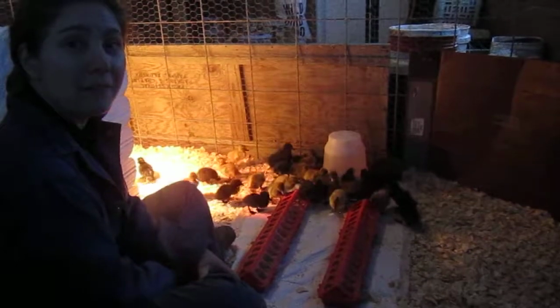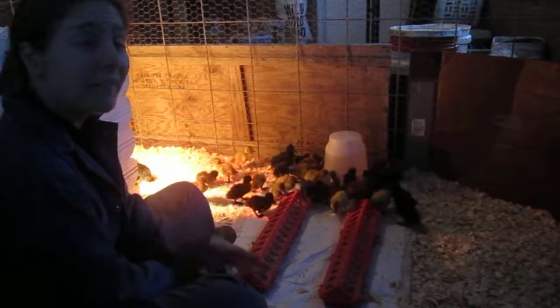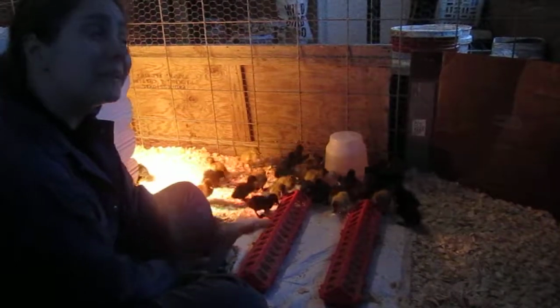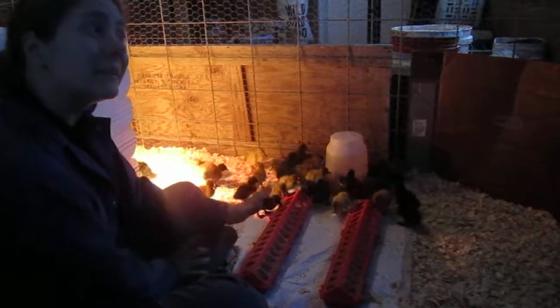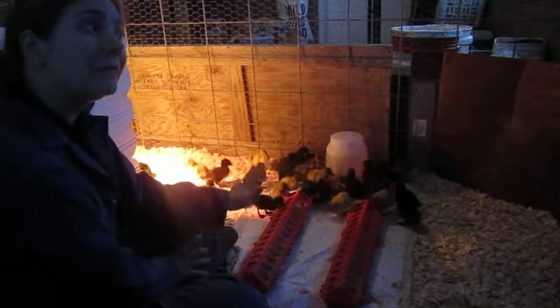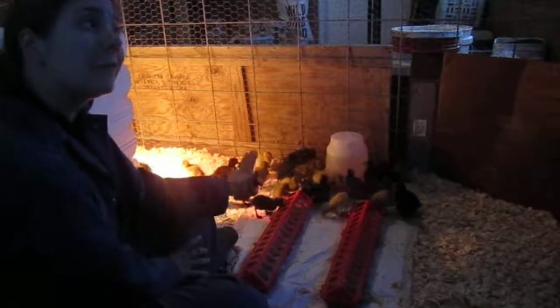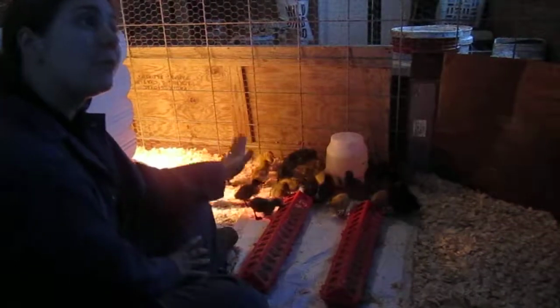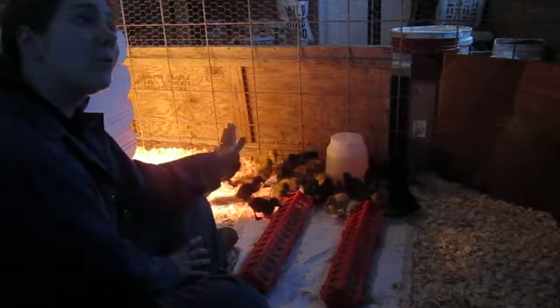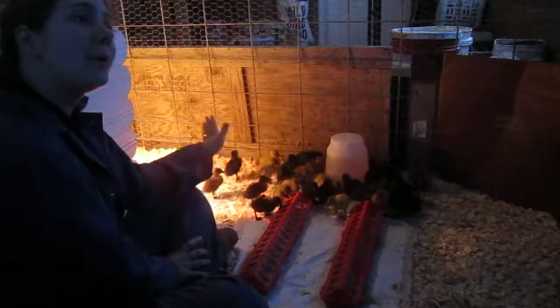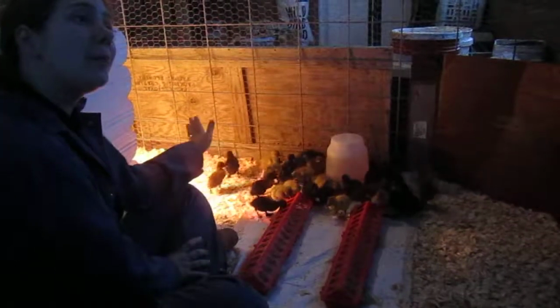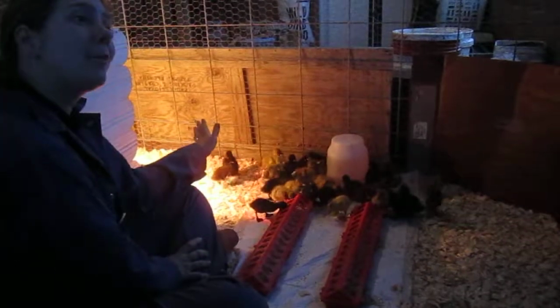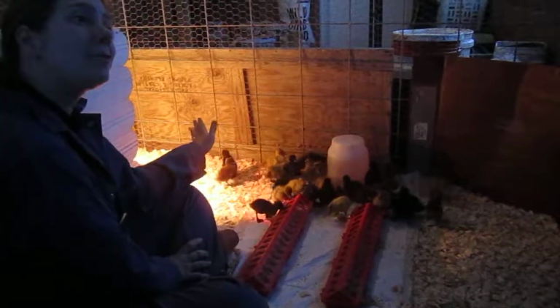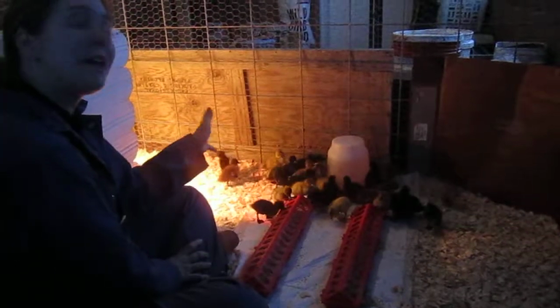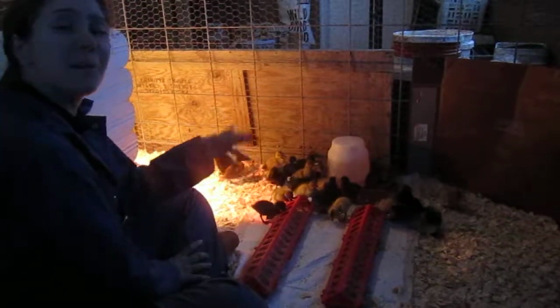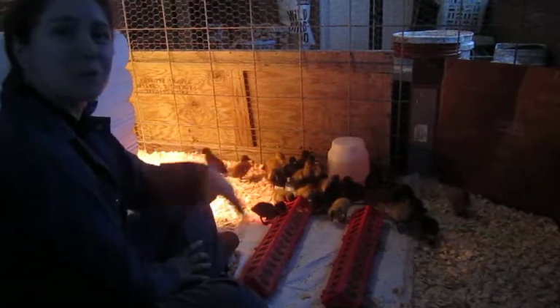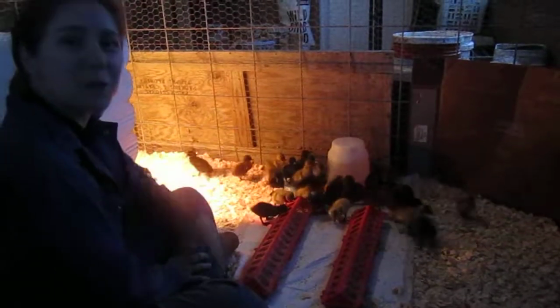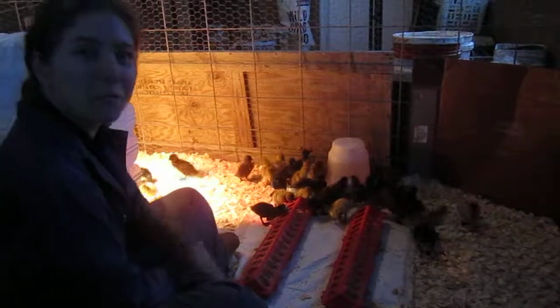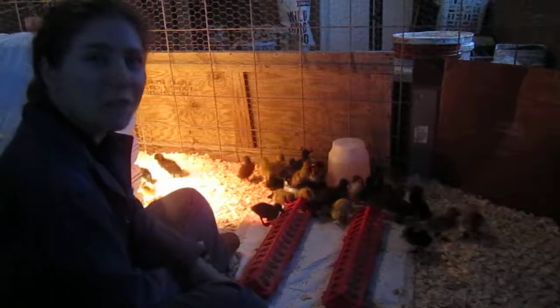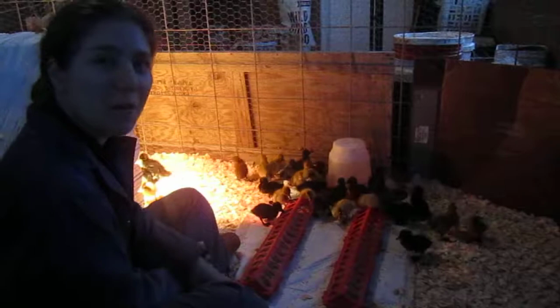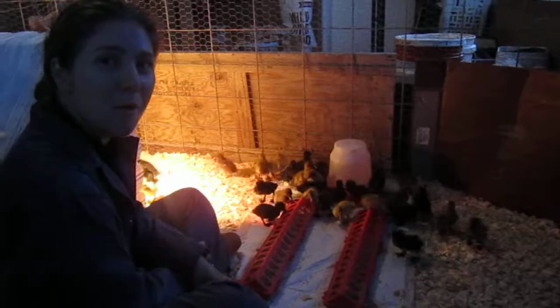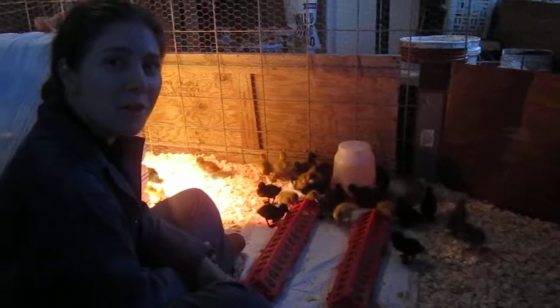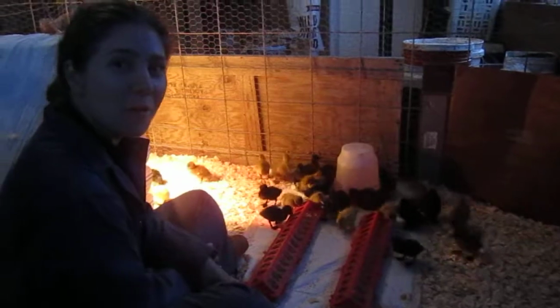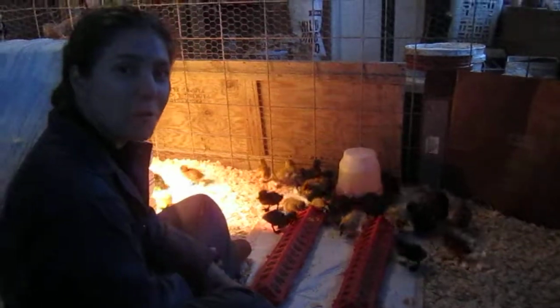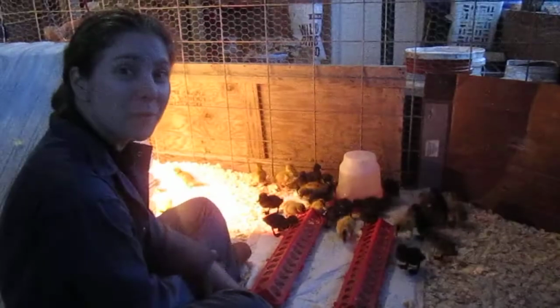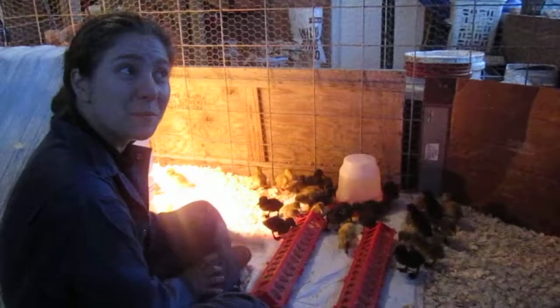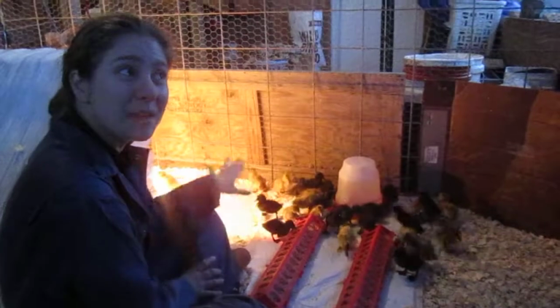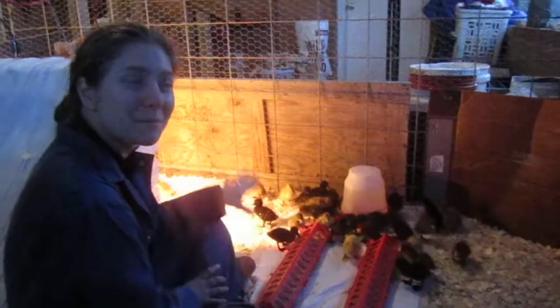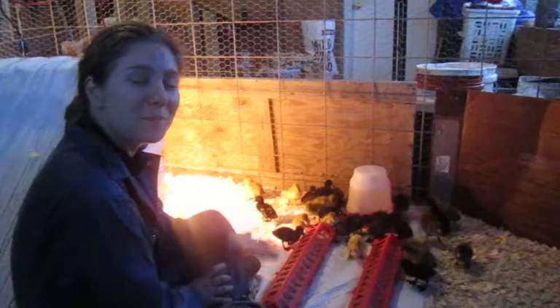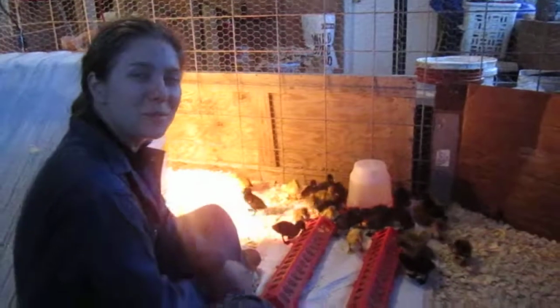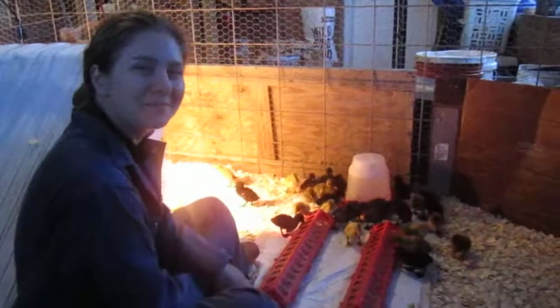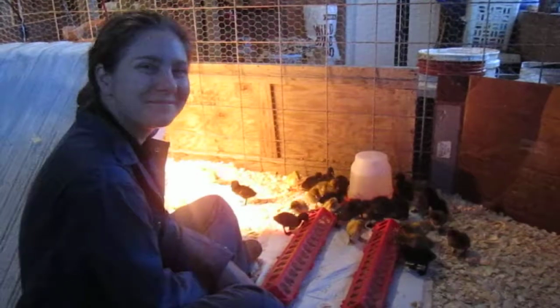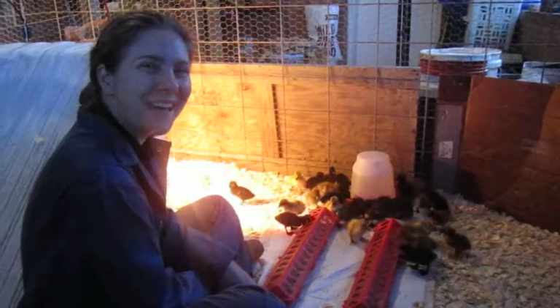They can leave and go warm up over there. We'll do another video about their warm-up space sometime soon. Bye!